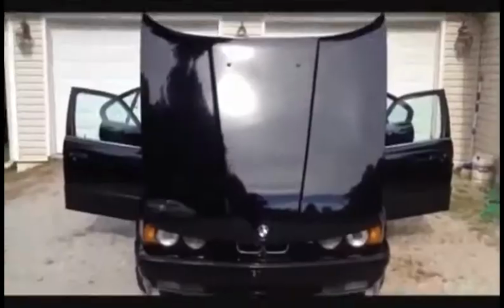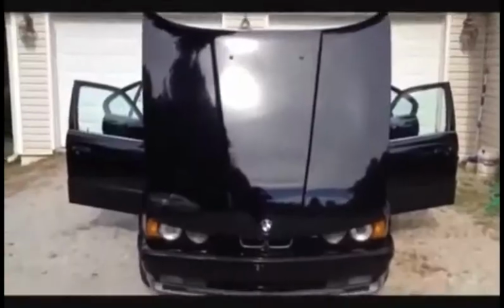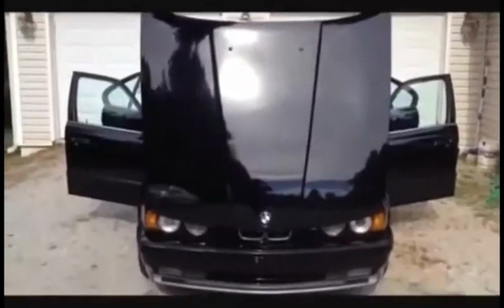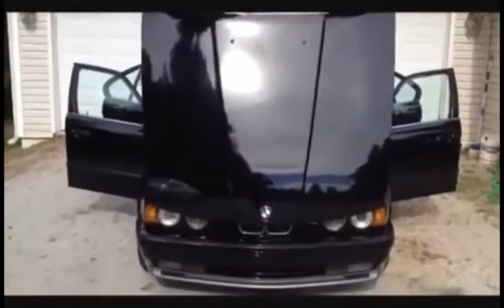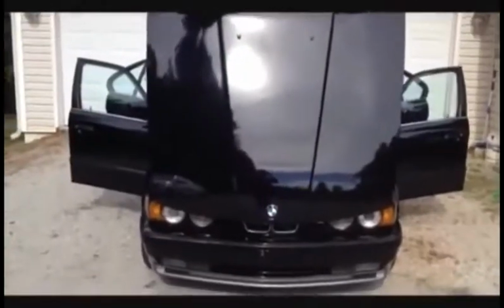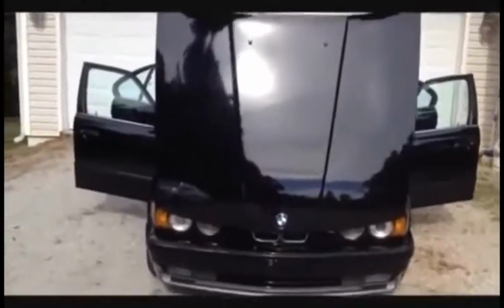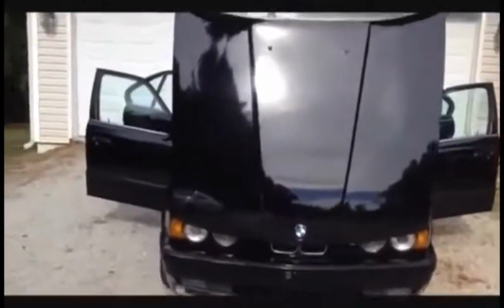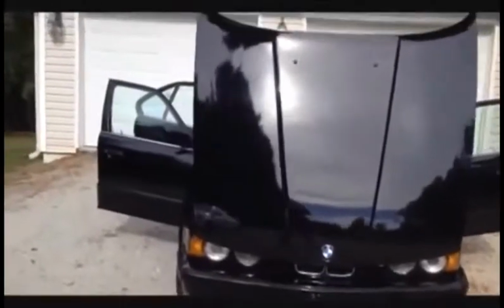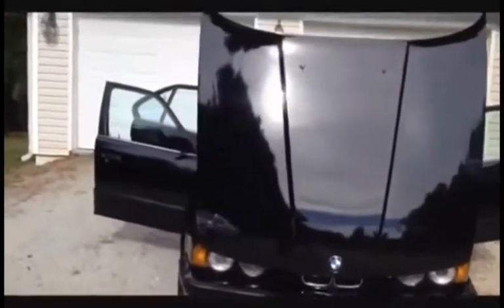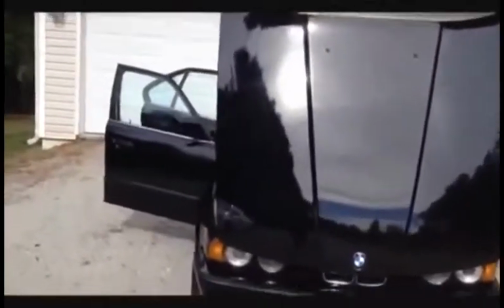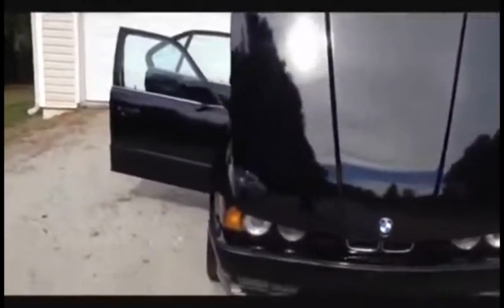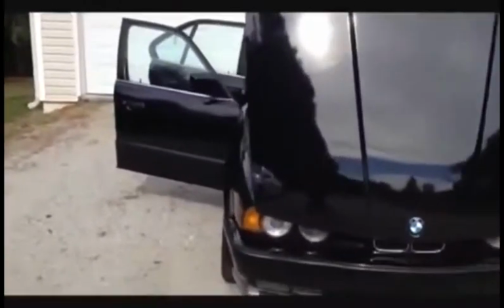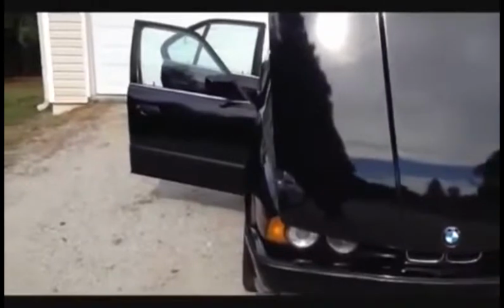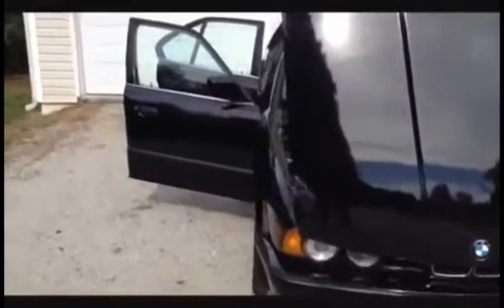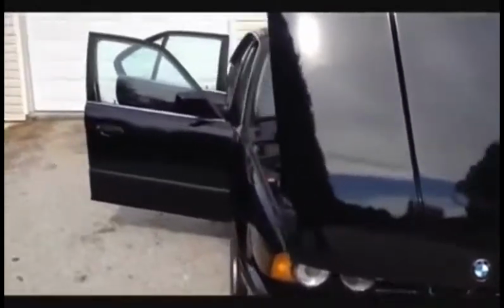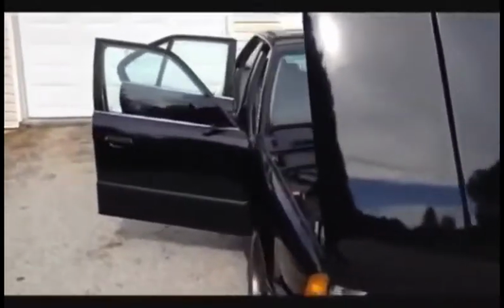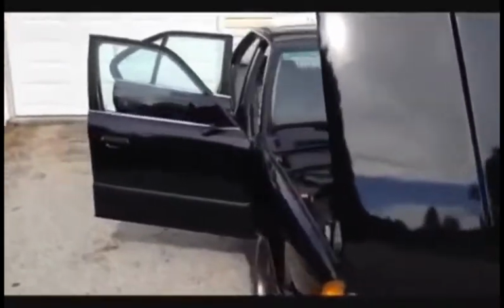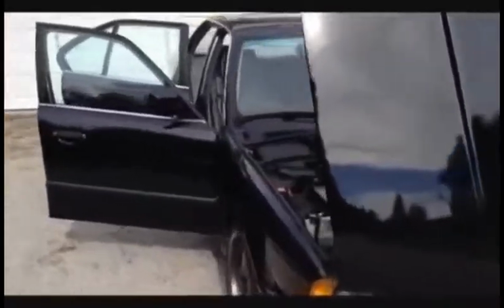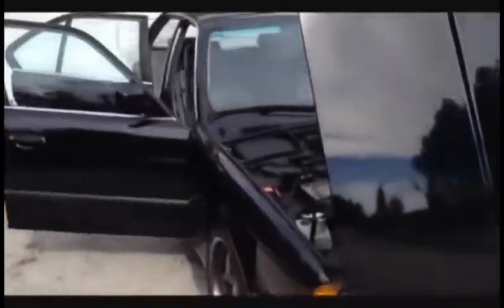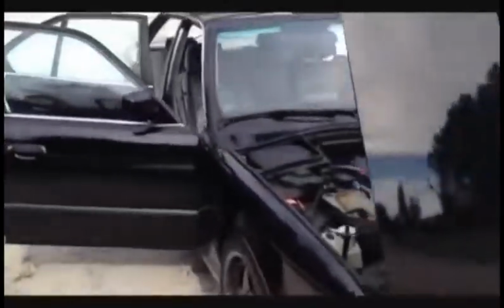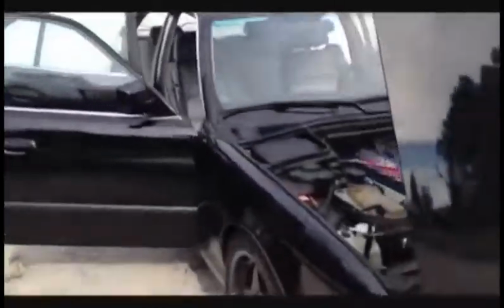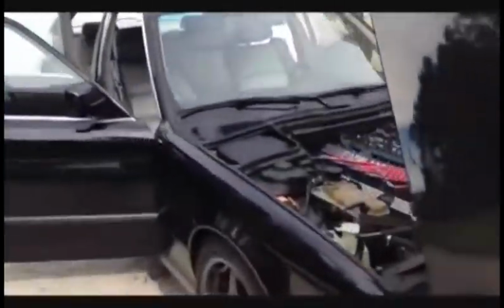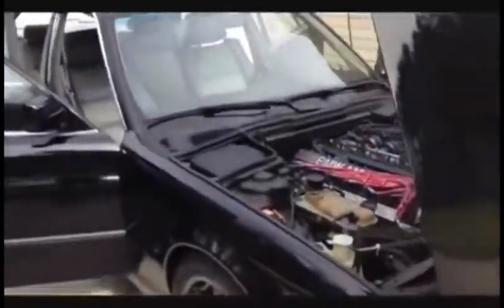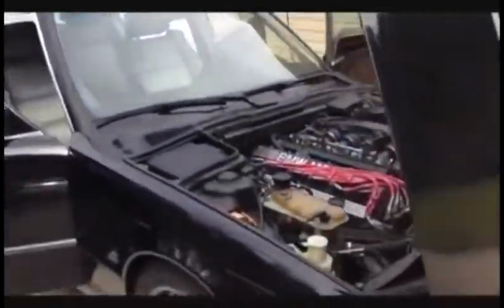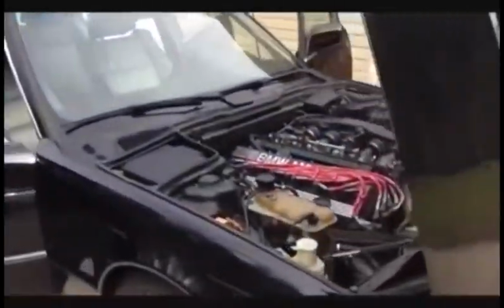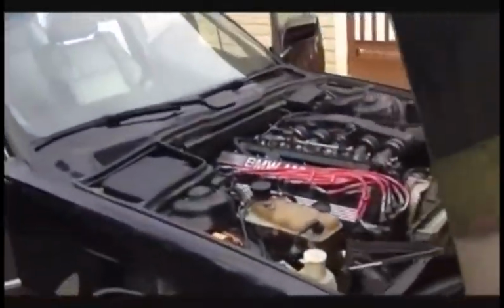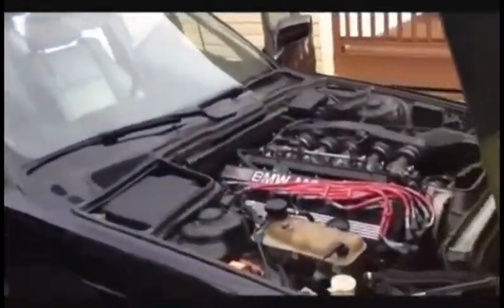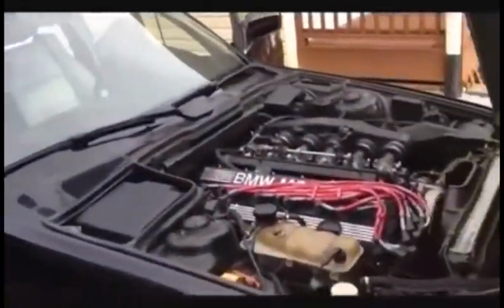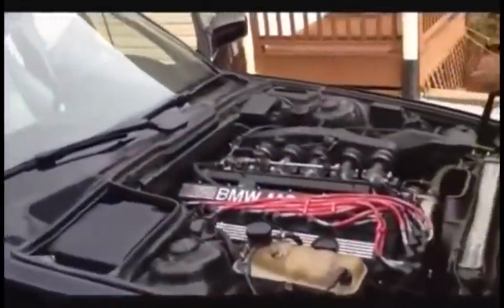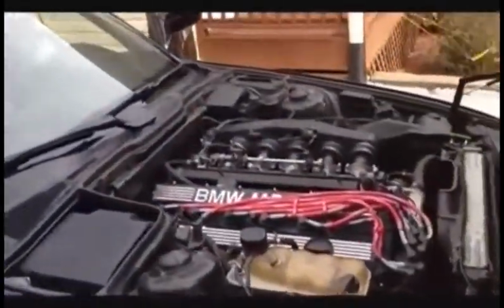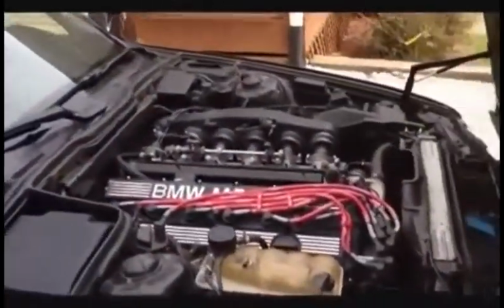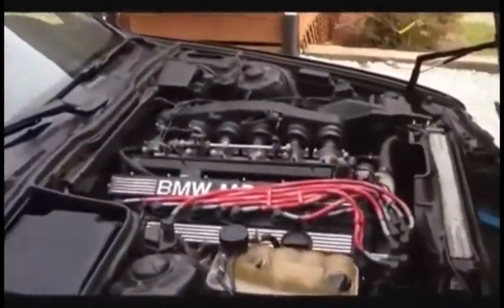You can definitely tell it's the E34 by the way the hood comes up. A lot of people don't expect that whenever you're showing the car.